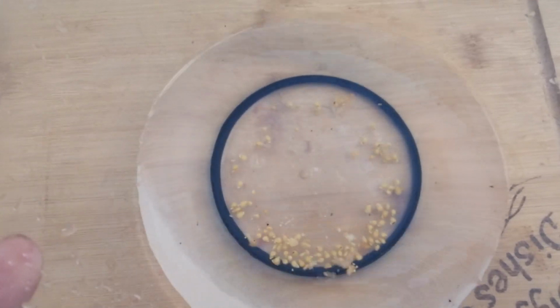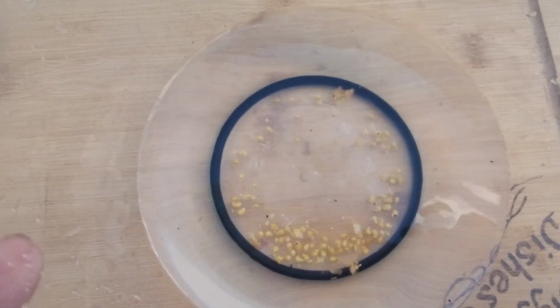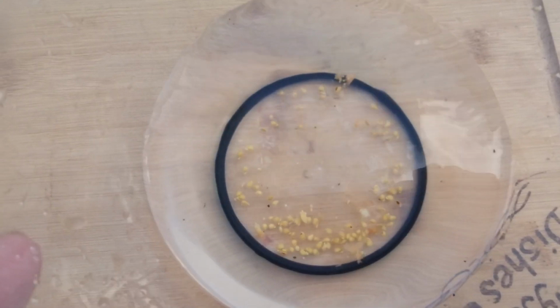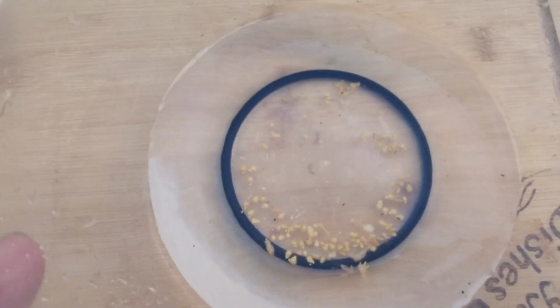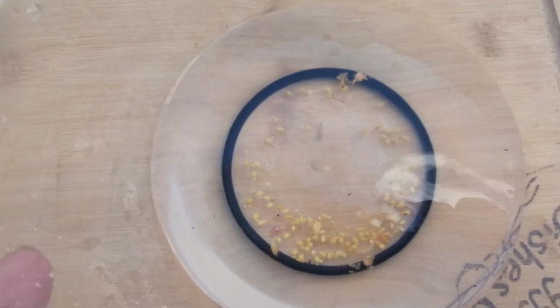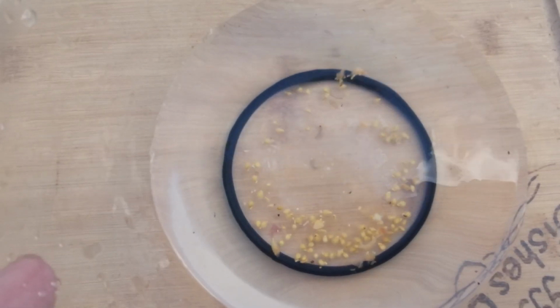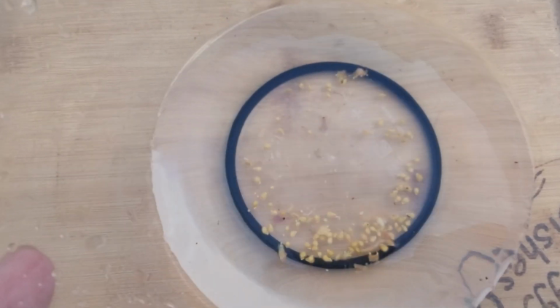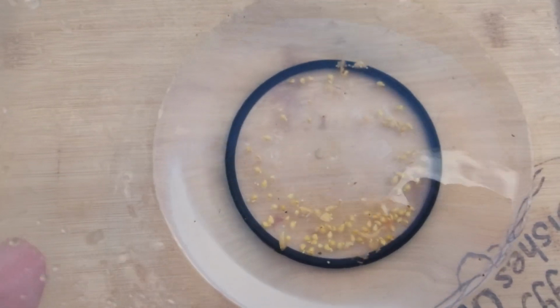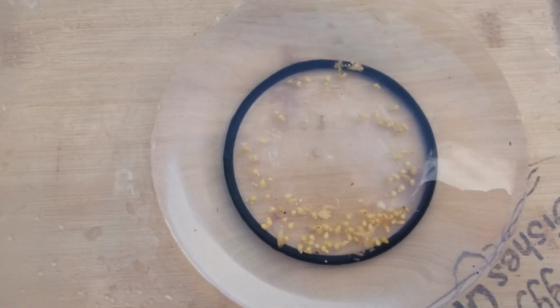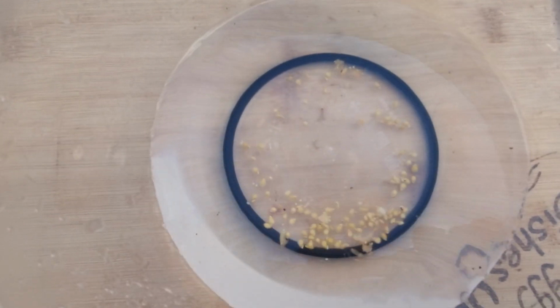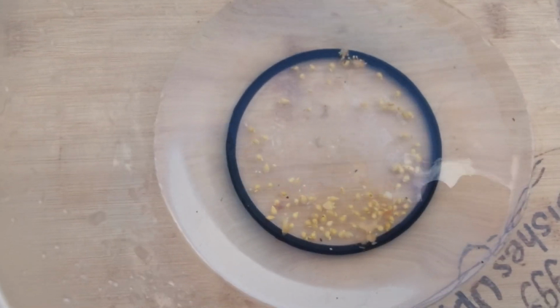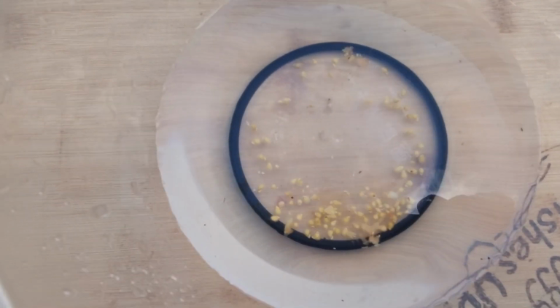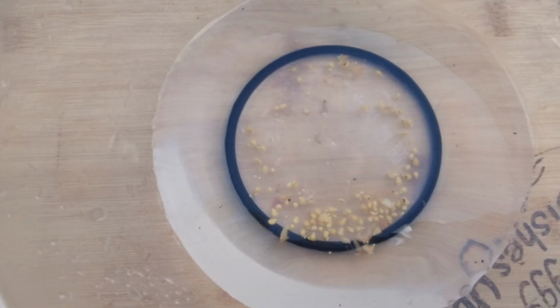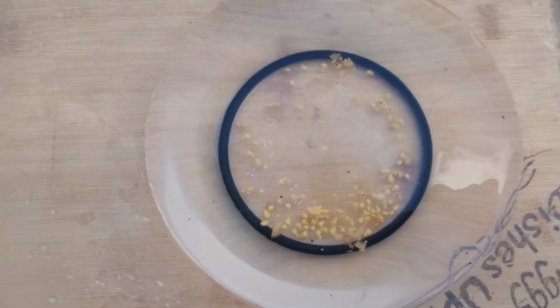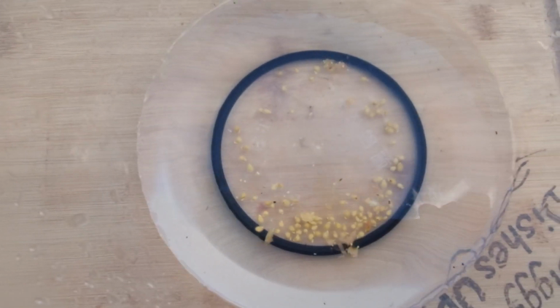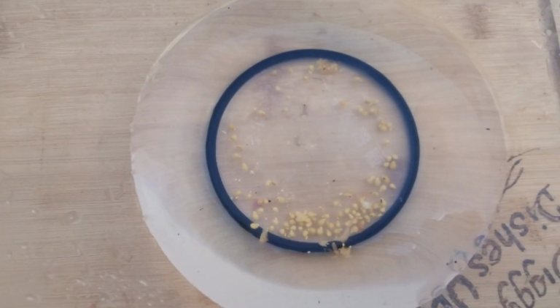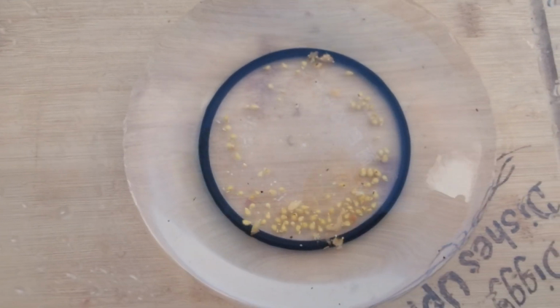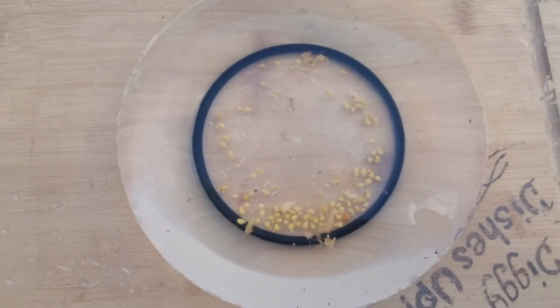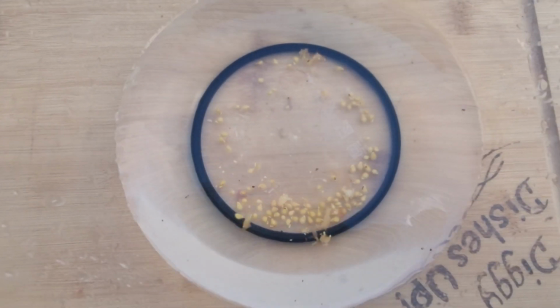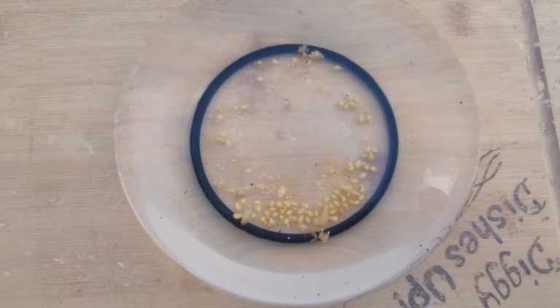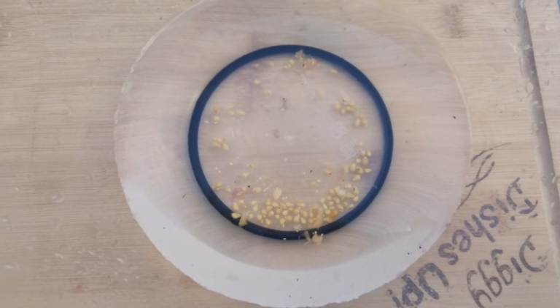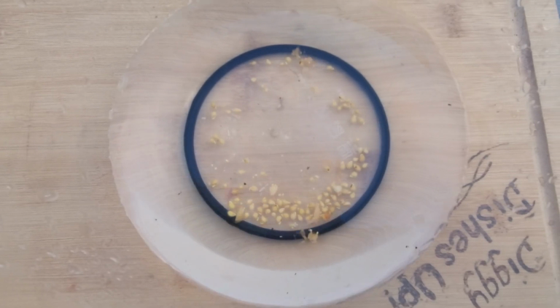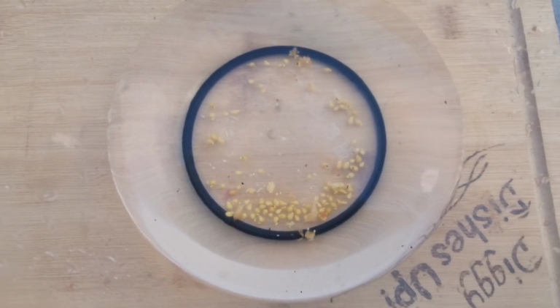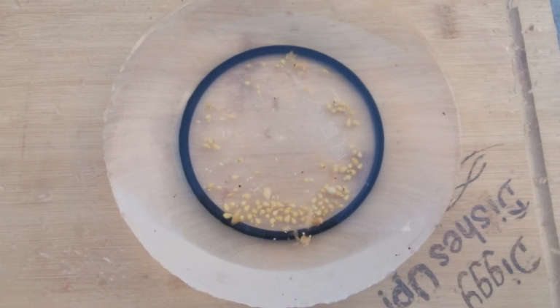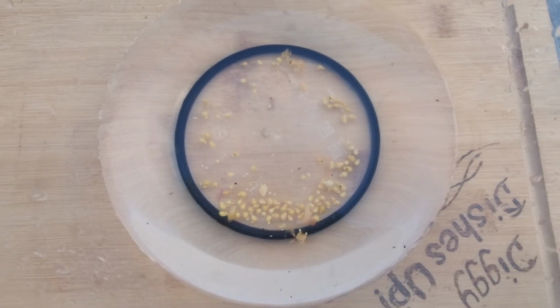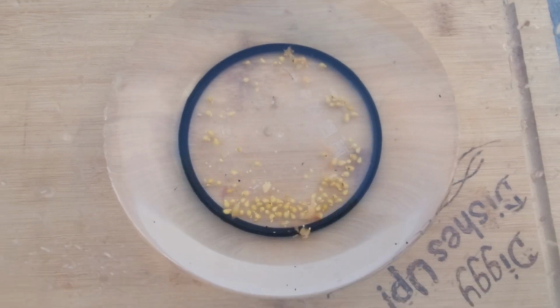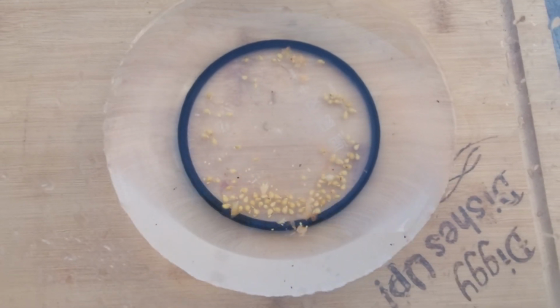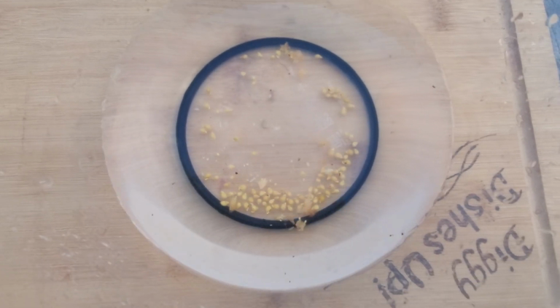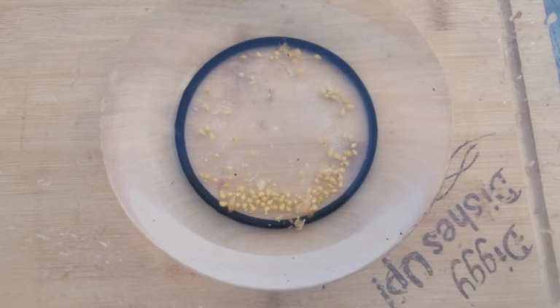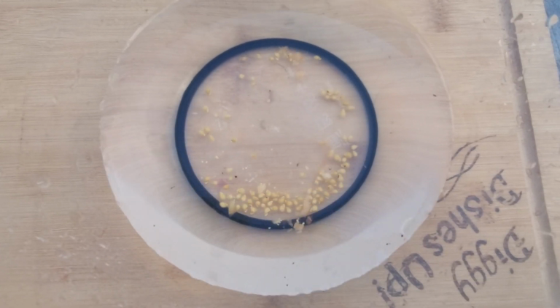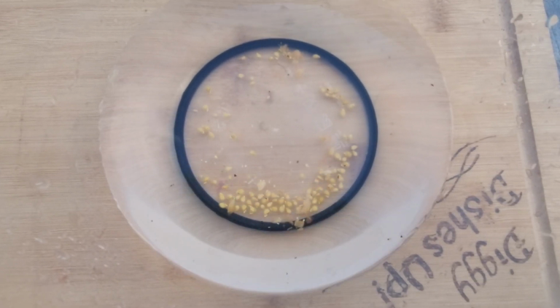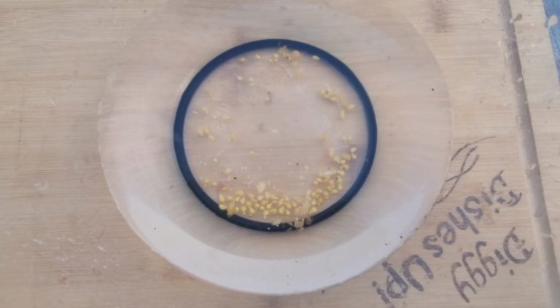Any big bits I can push to one side when it's on the drying paper. And that brings us nicely to the drying.